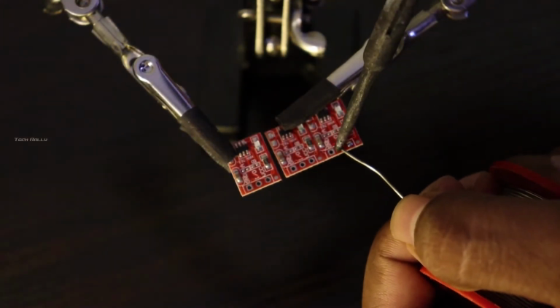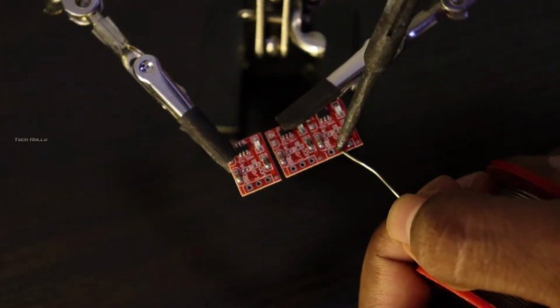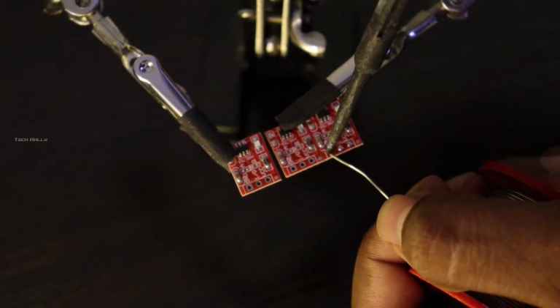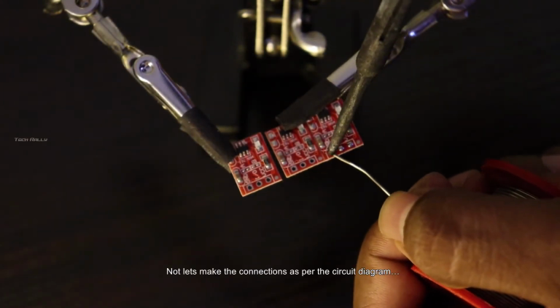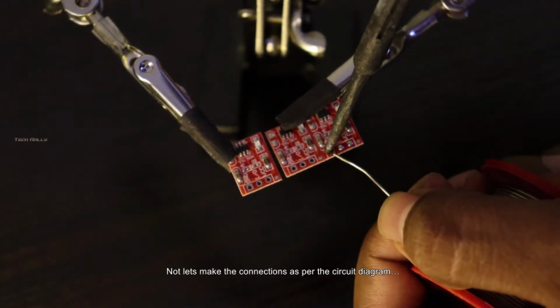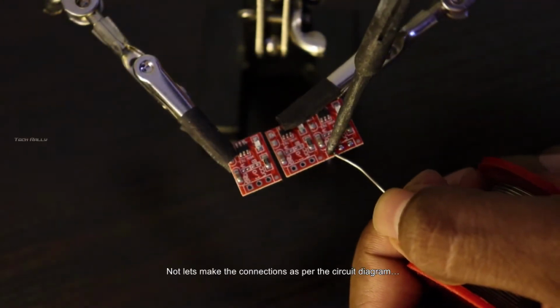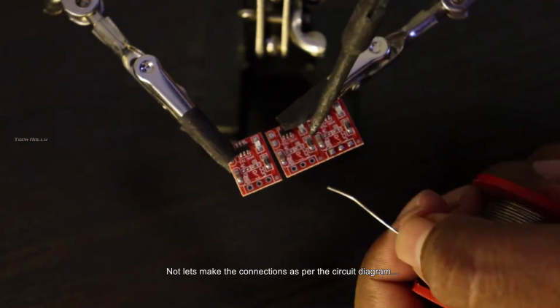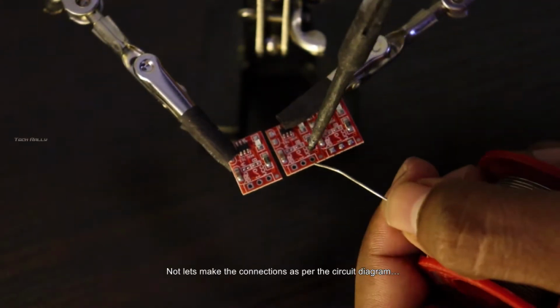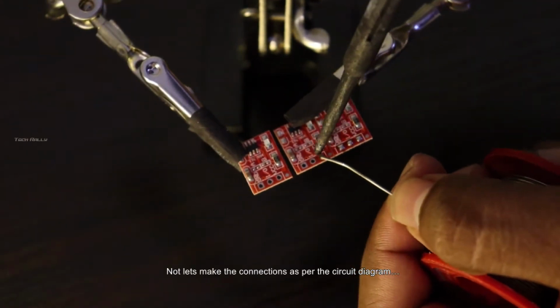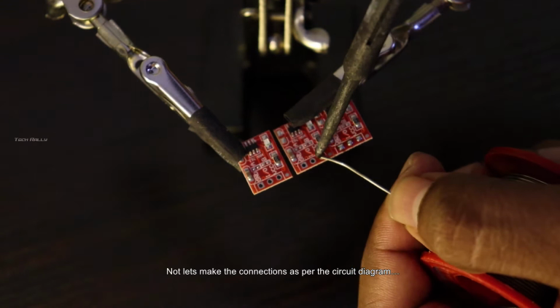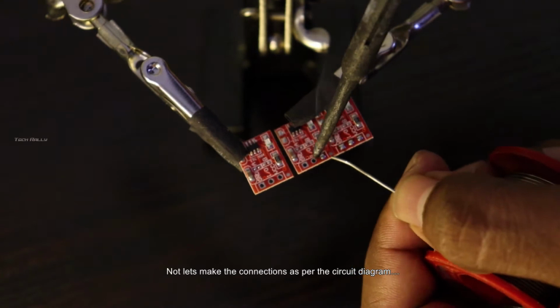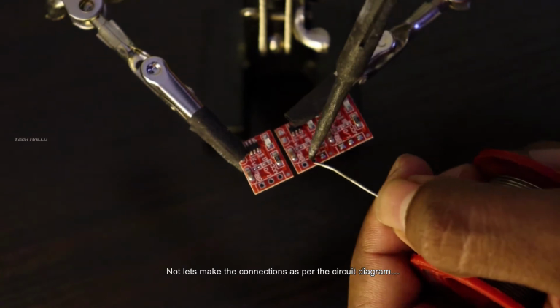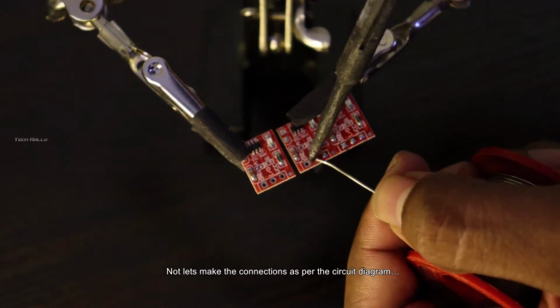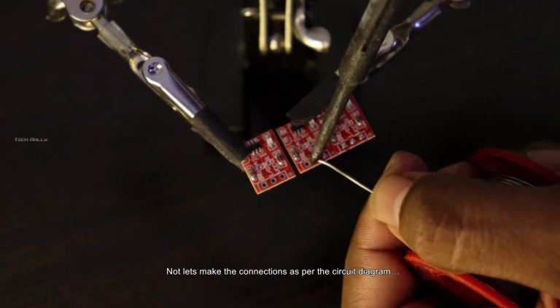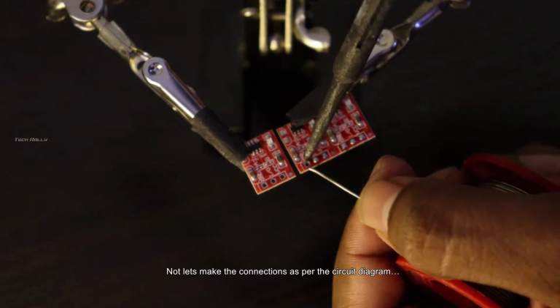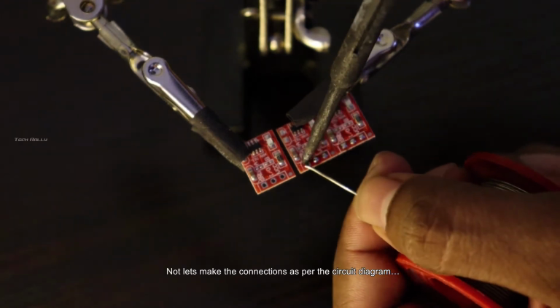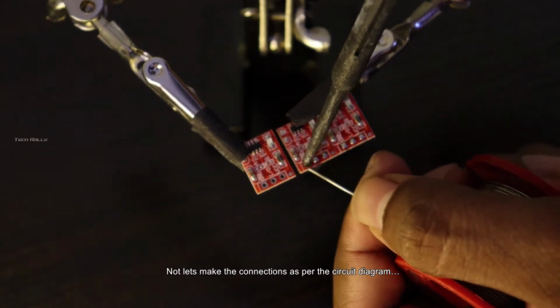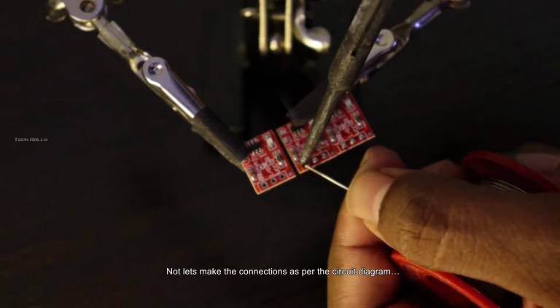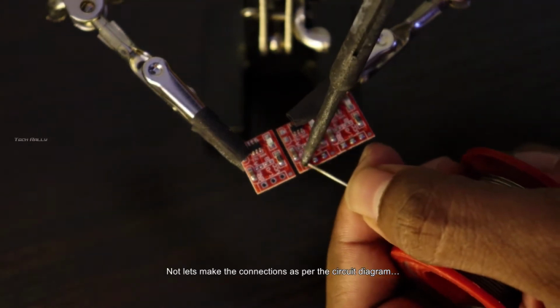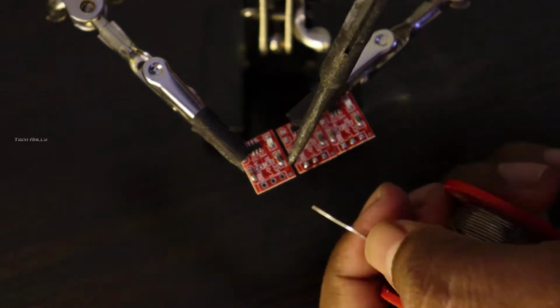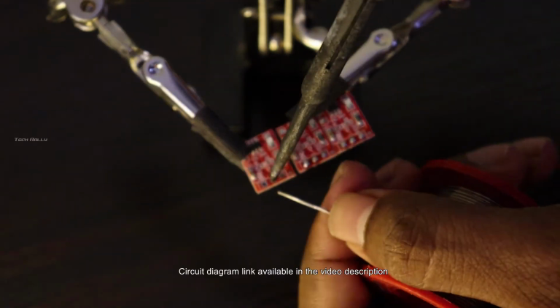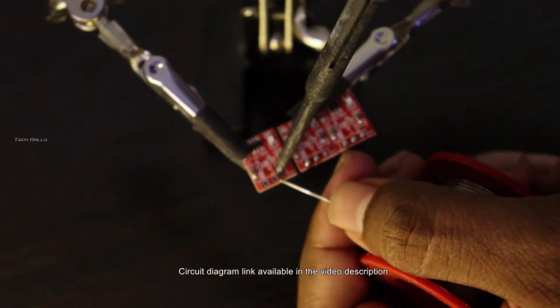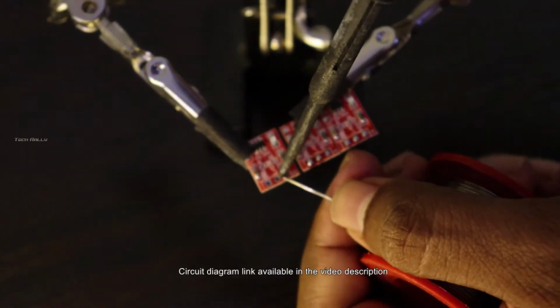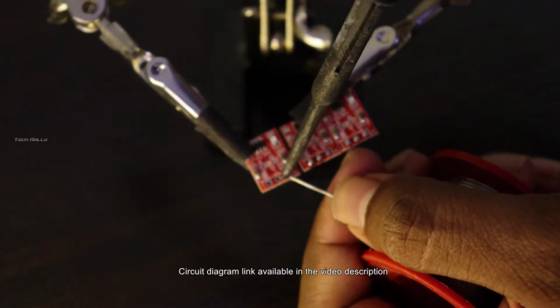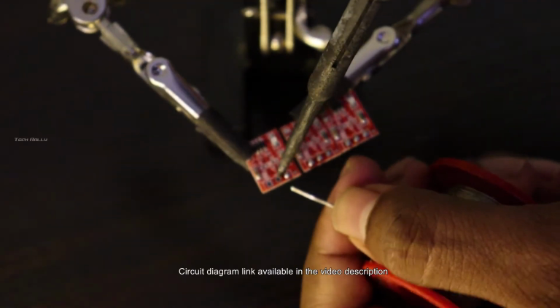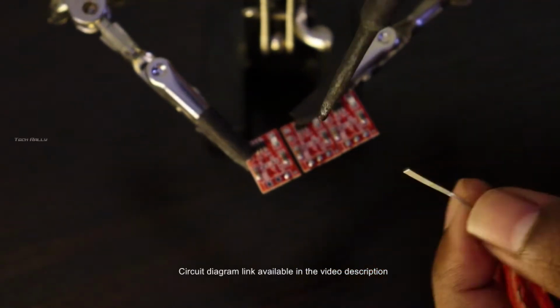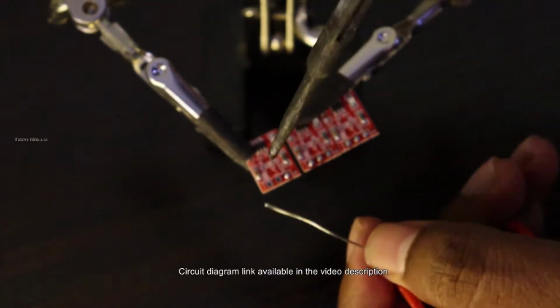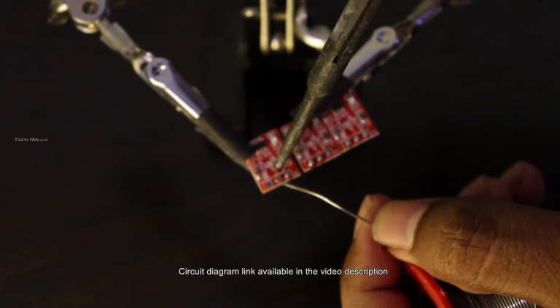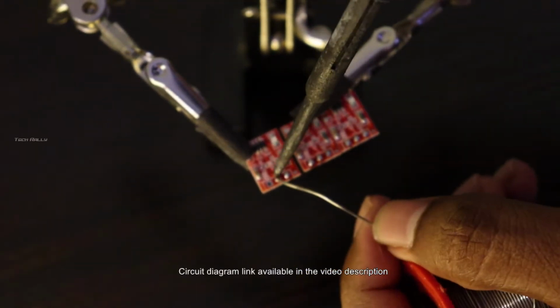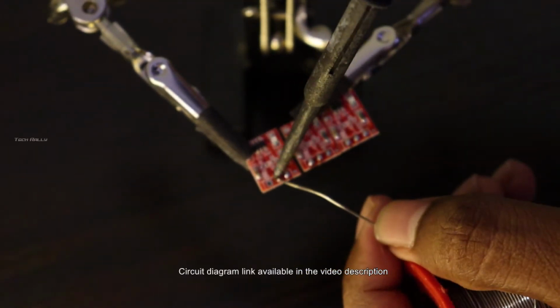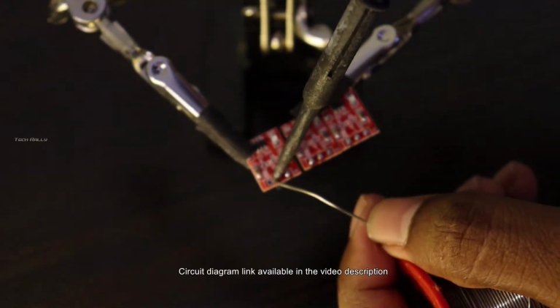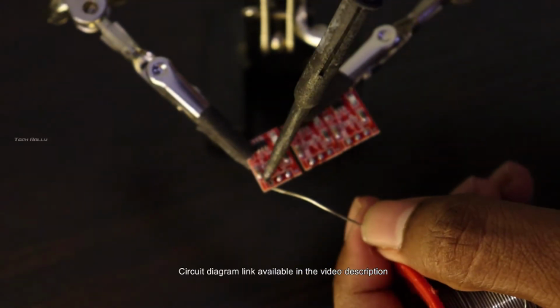Now let's make the connections as per the circuit diagram. The circuit diagram link is available in the video description.